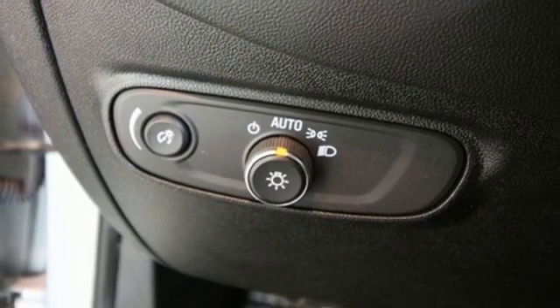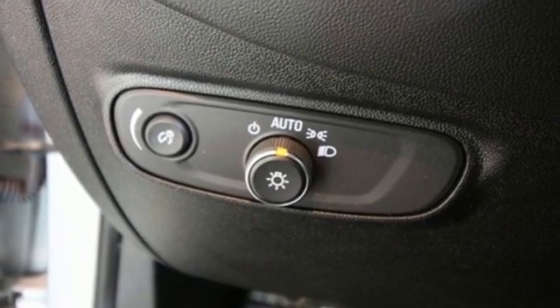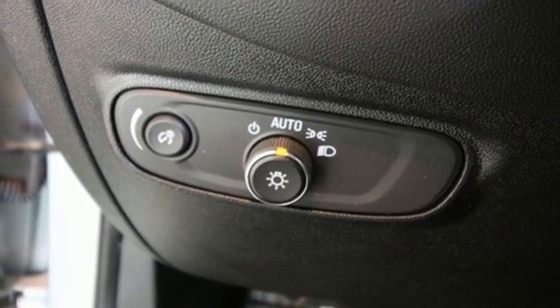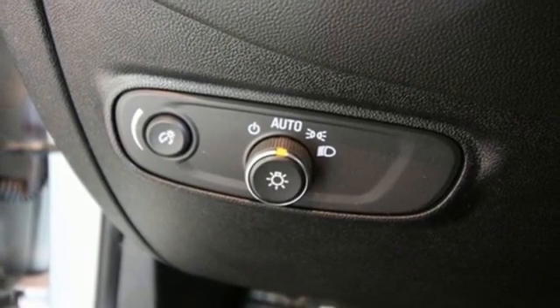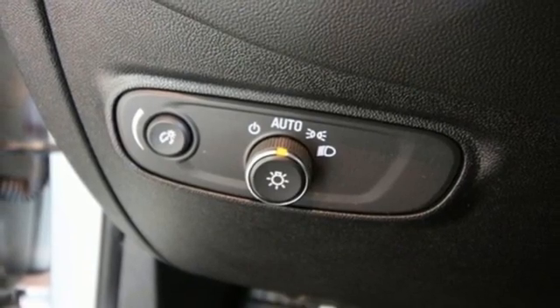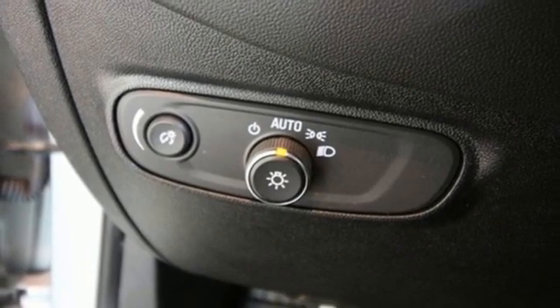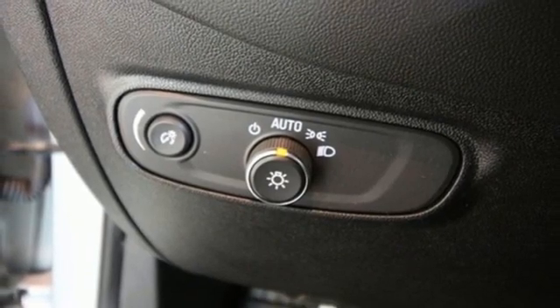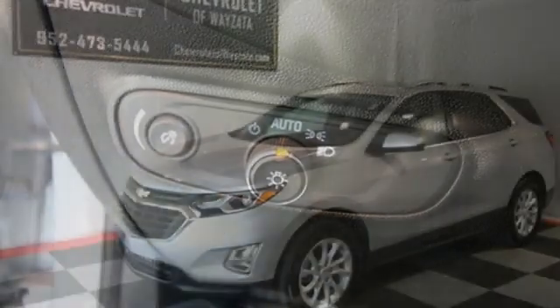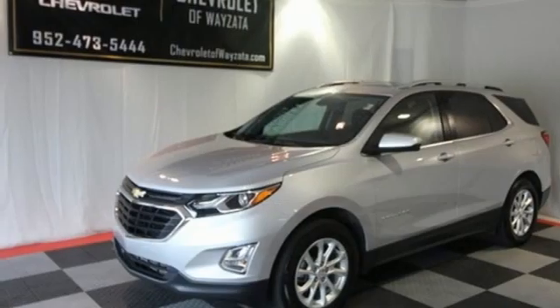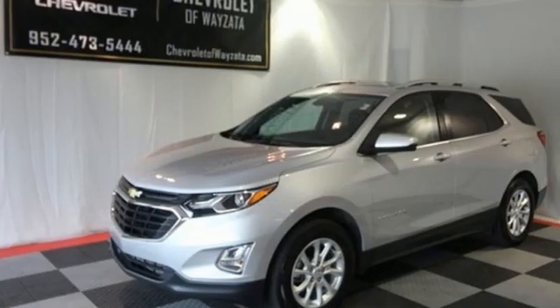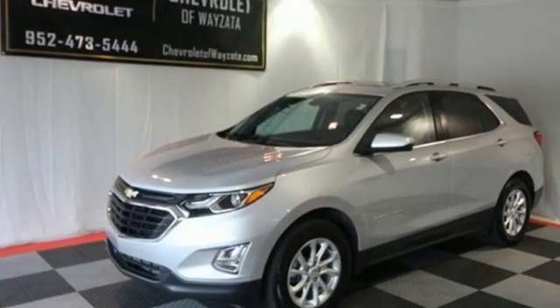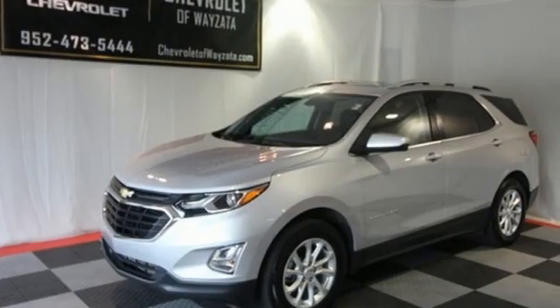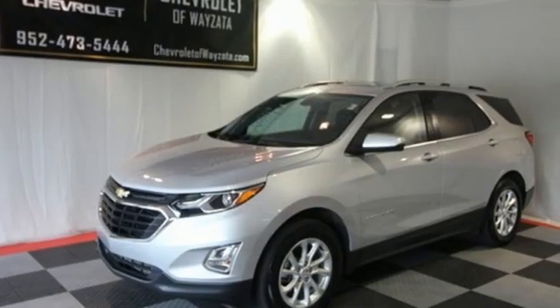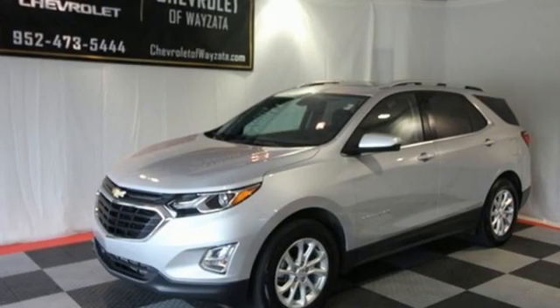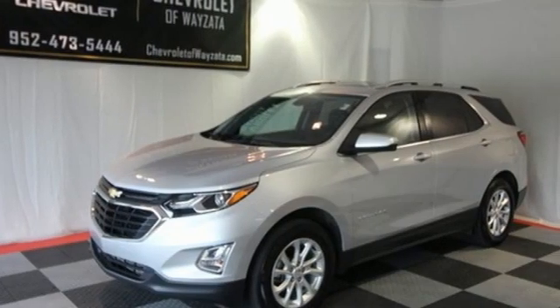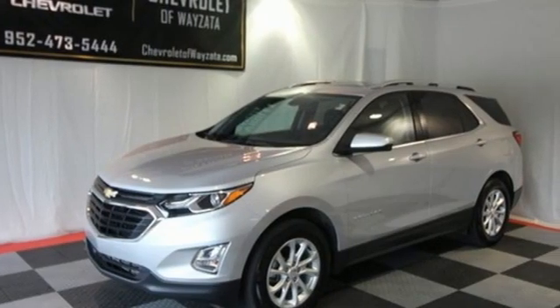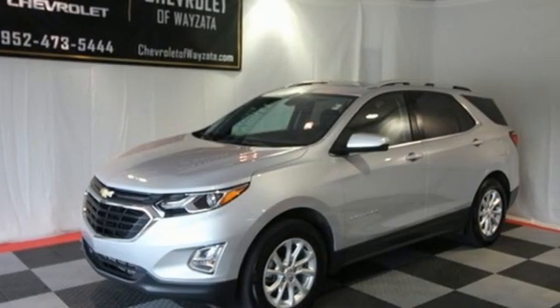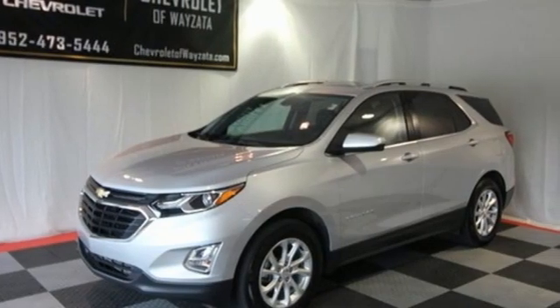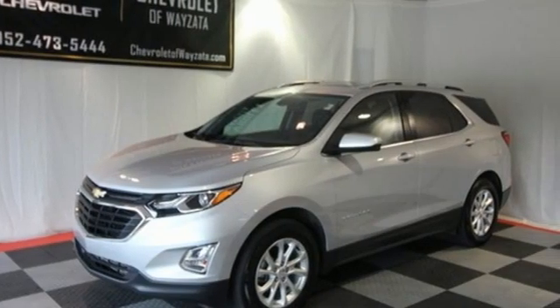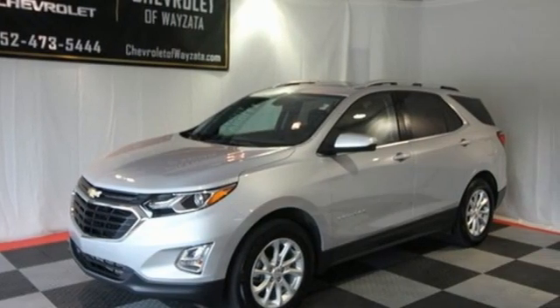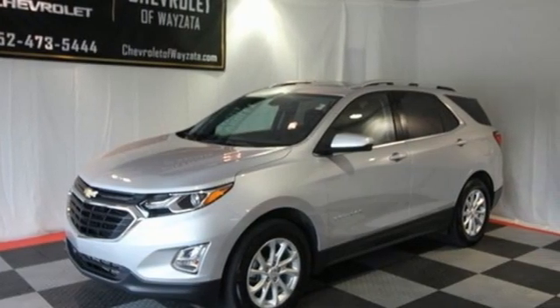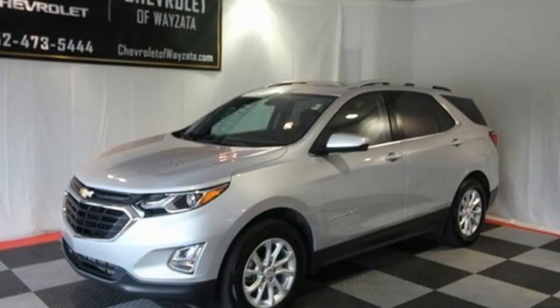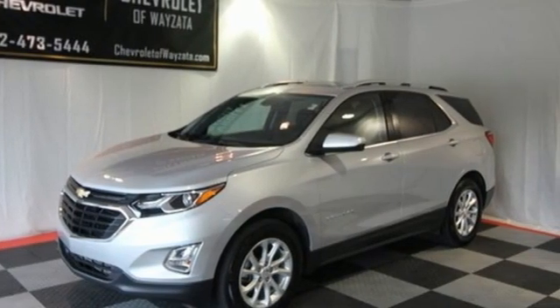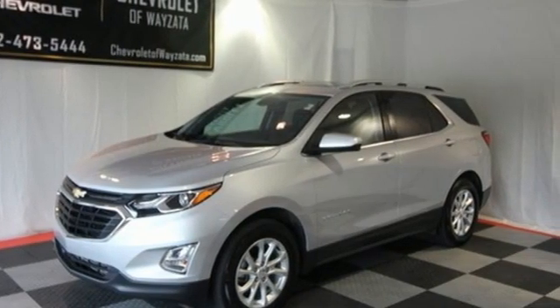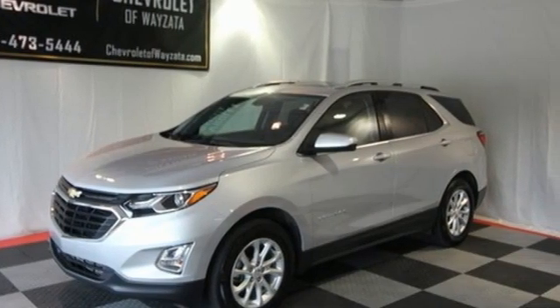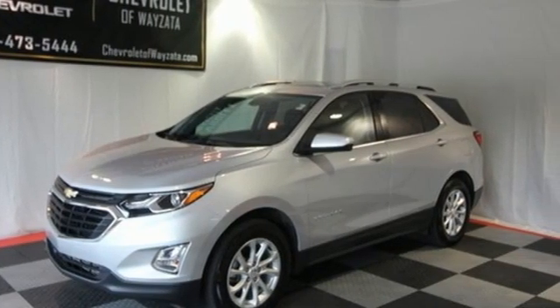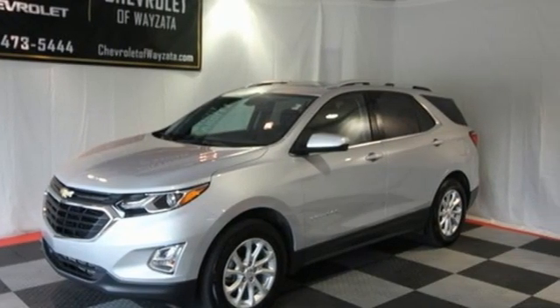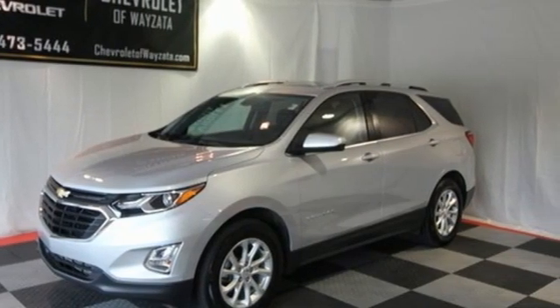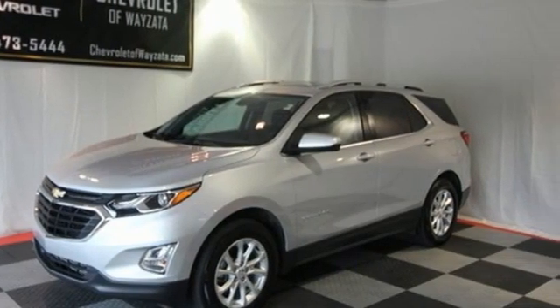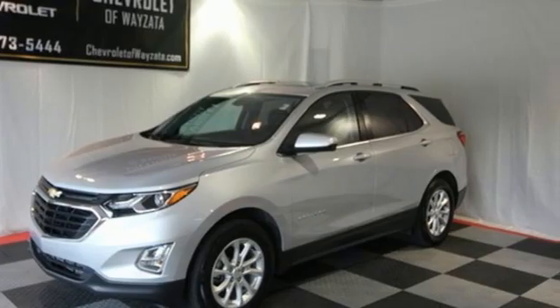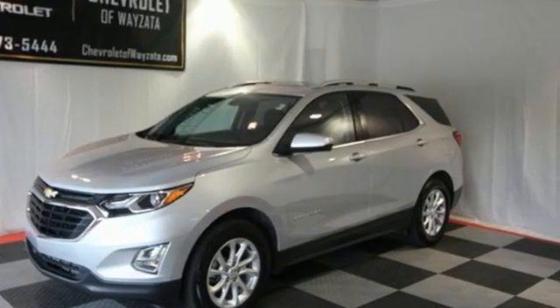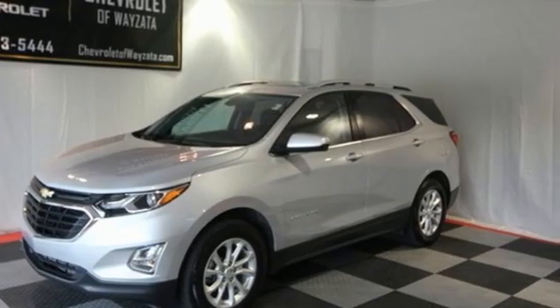In a Chevy, the journey matters more than the destination. The time is now. See it for yourself today.